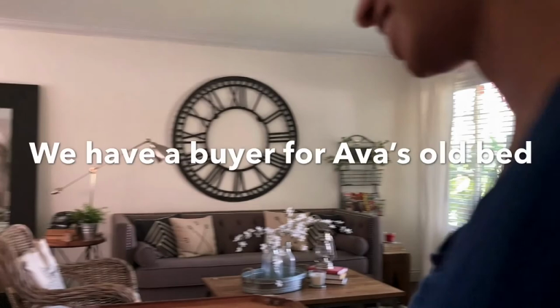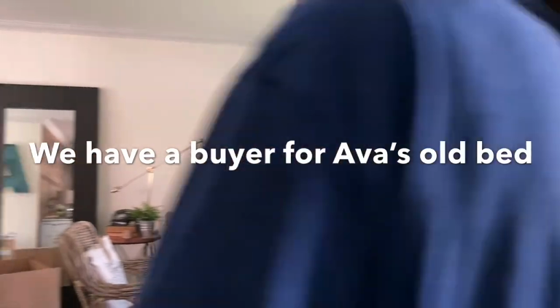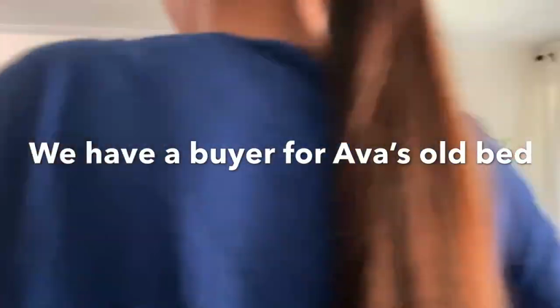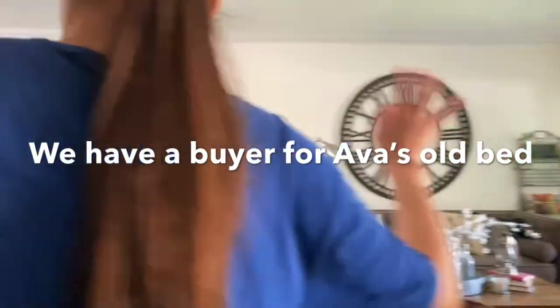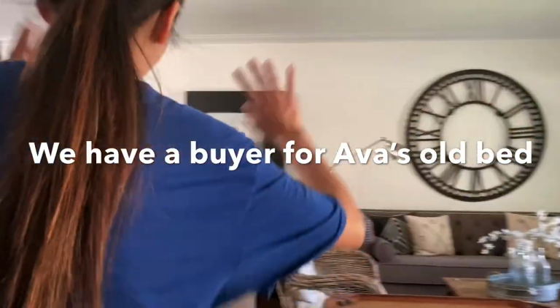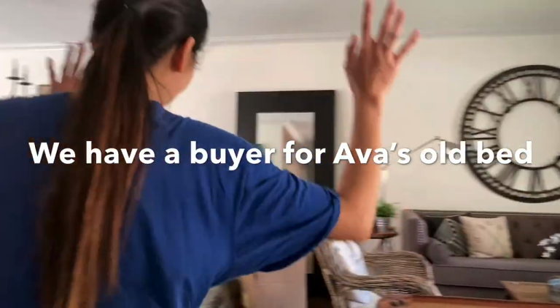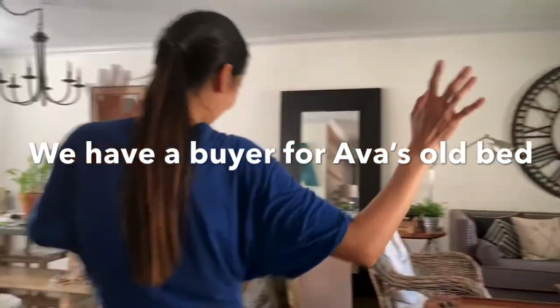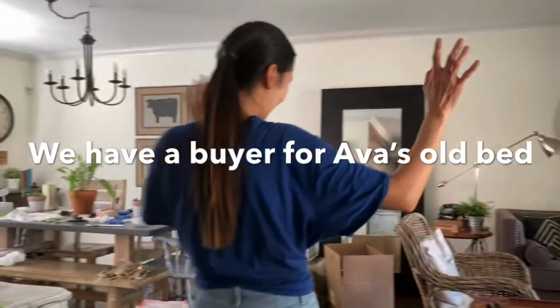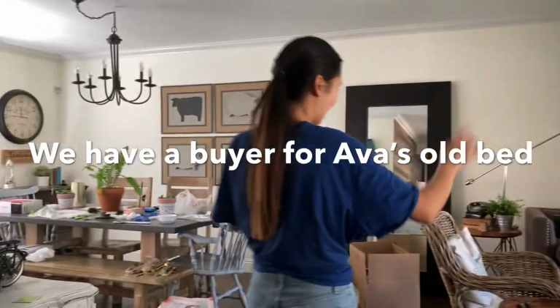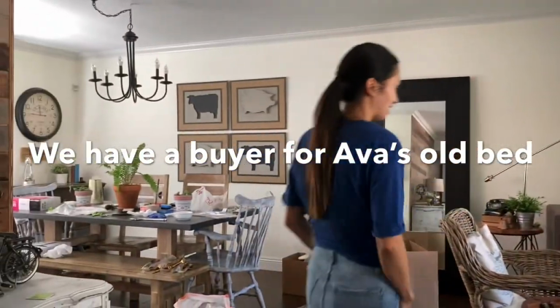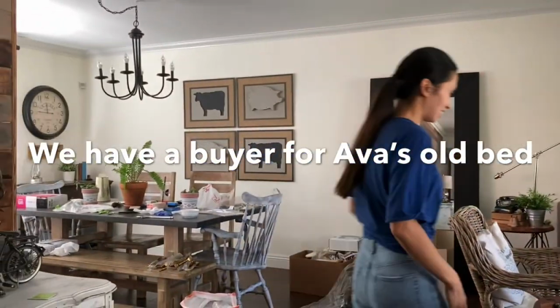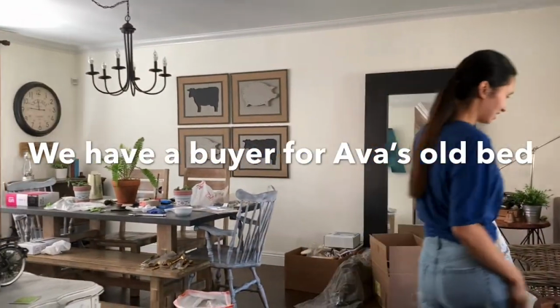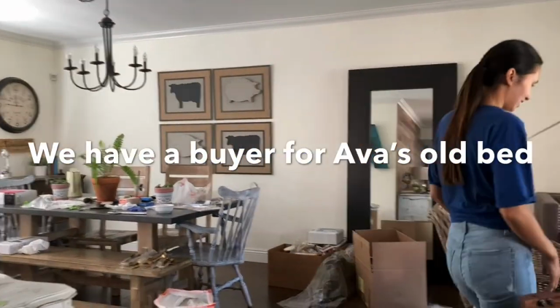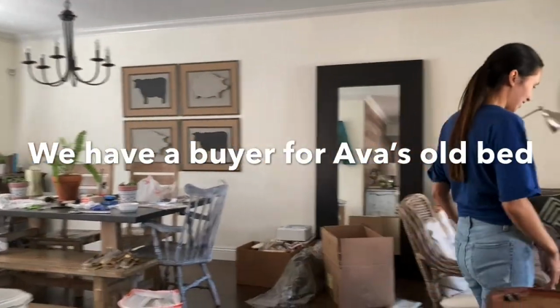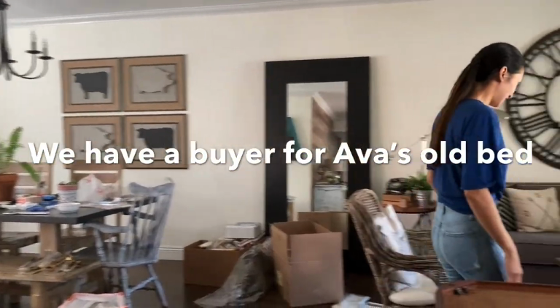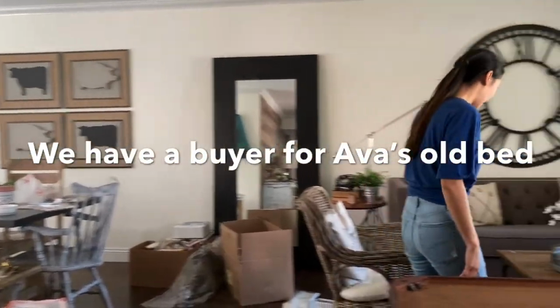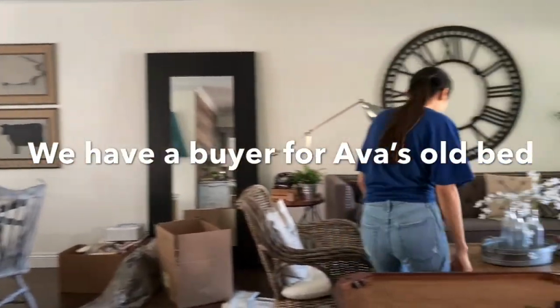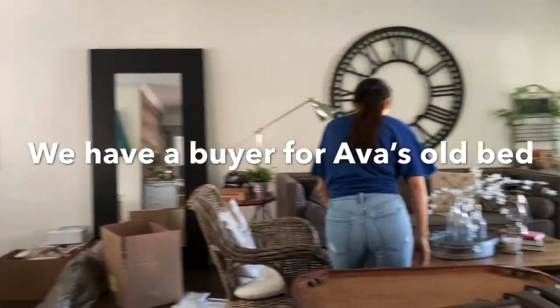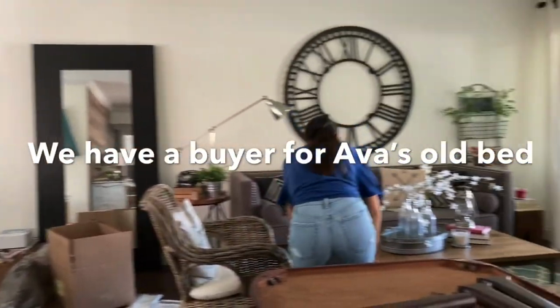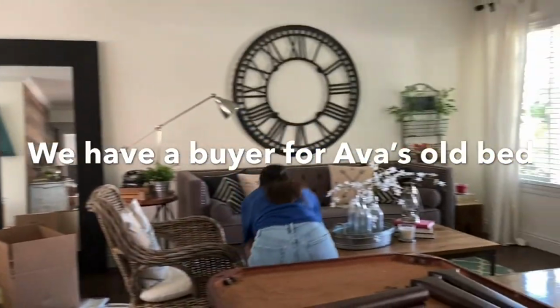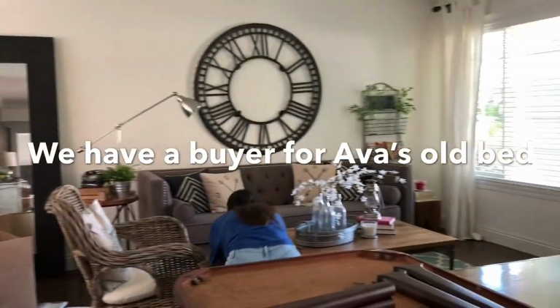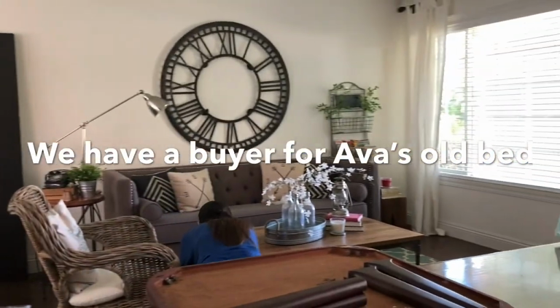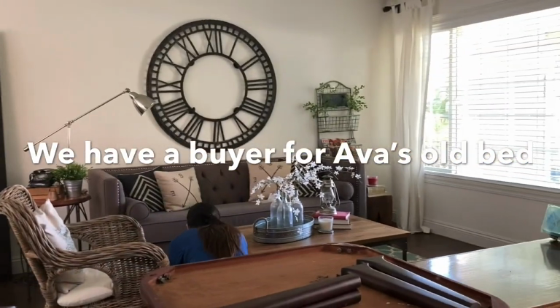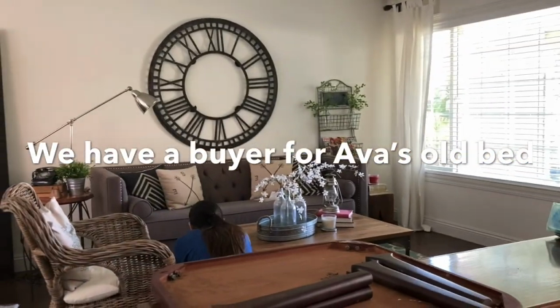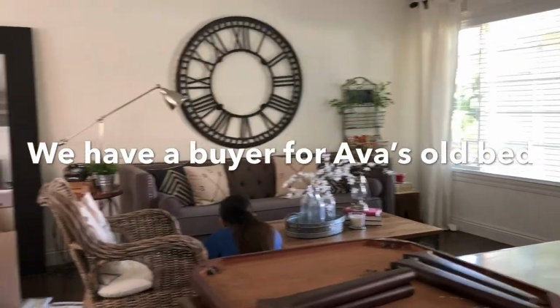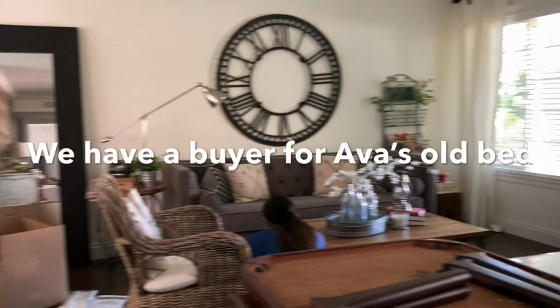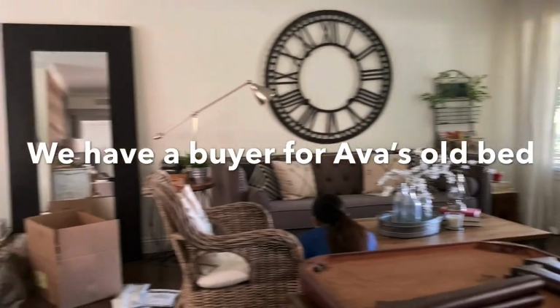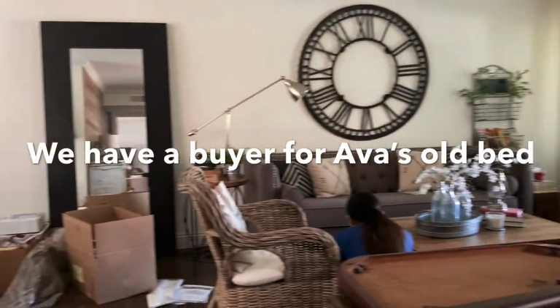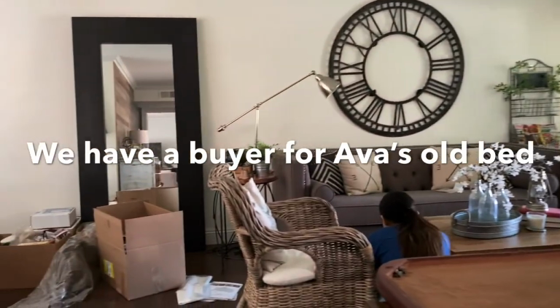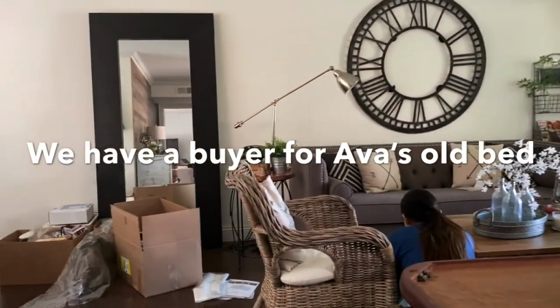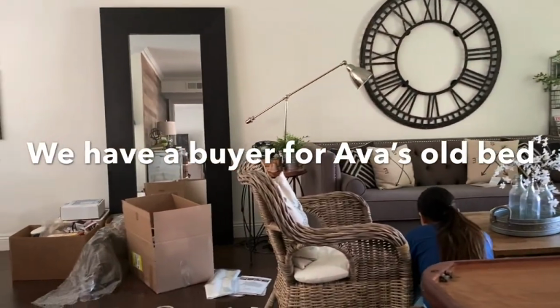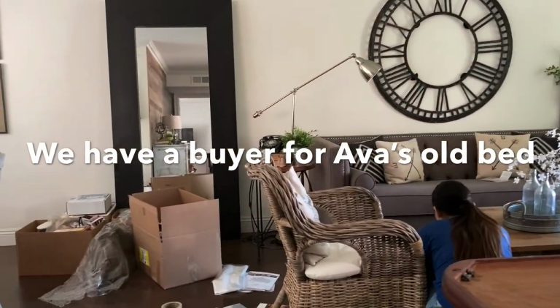Because this thing is just taking up so much space in this house. Look at this house. Holy God, this thing is in here.